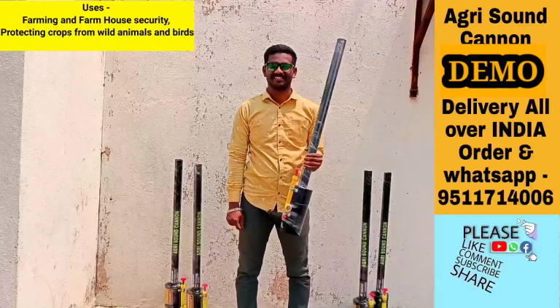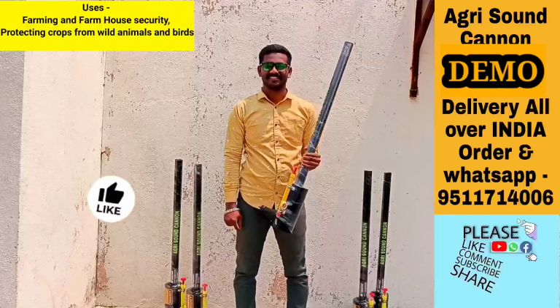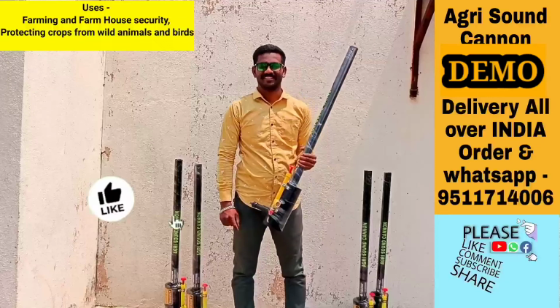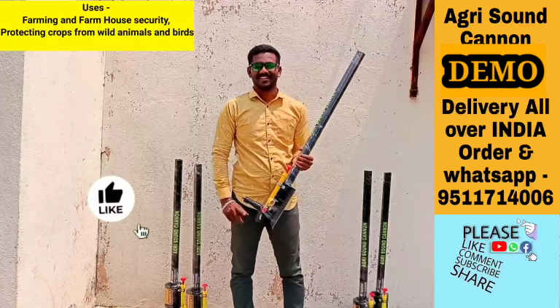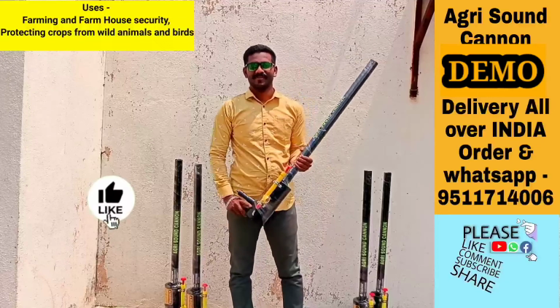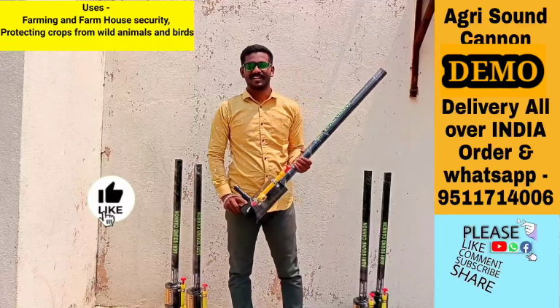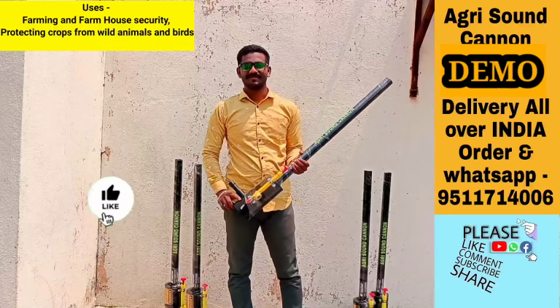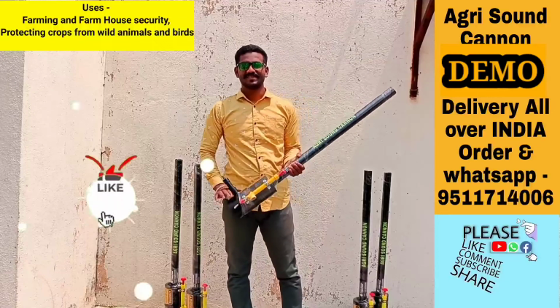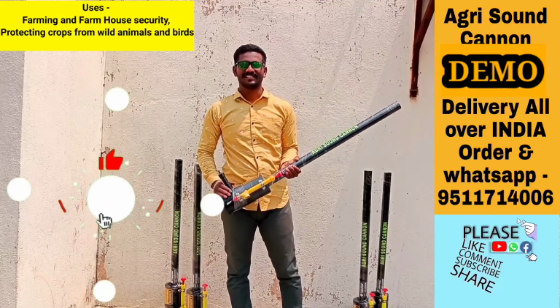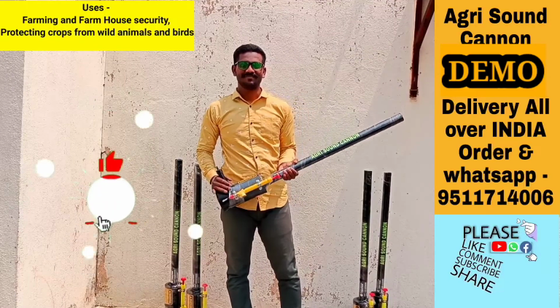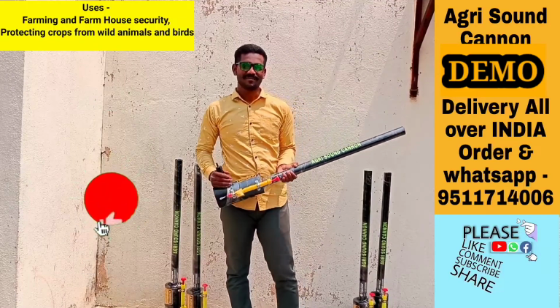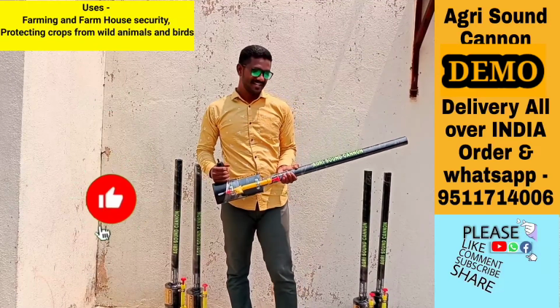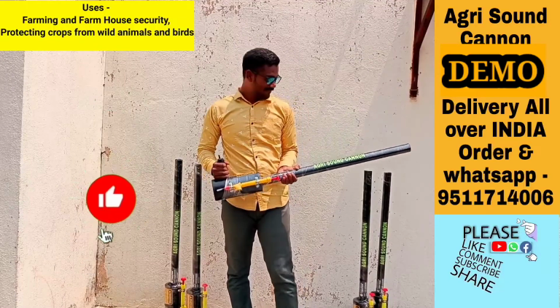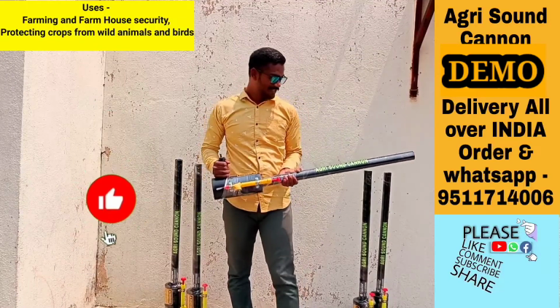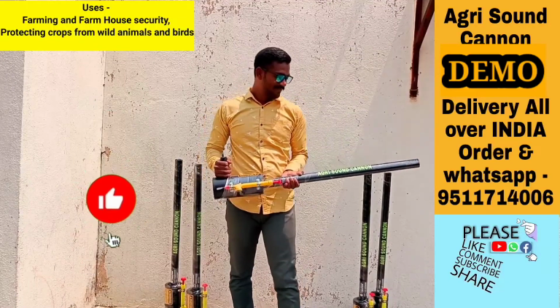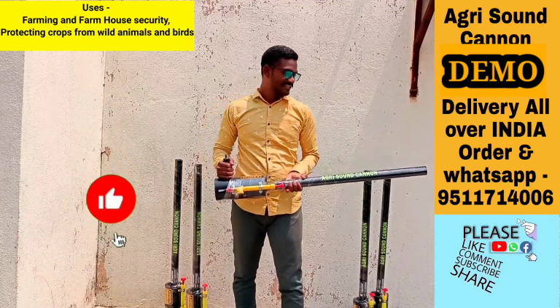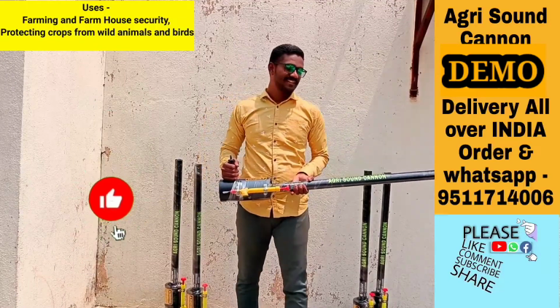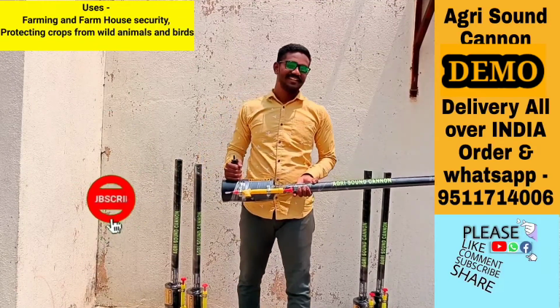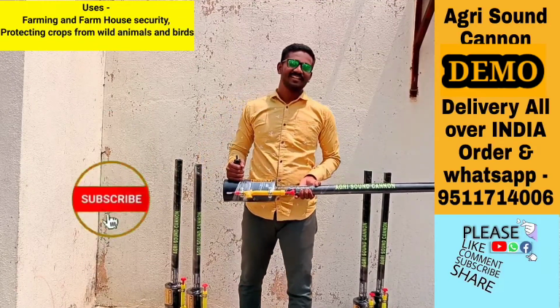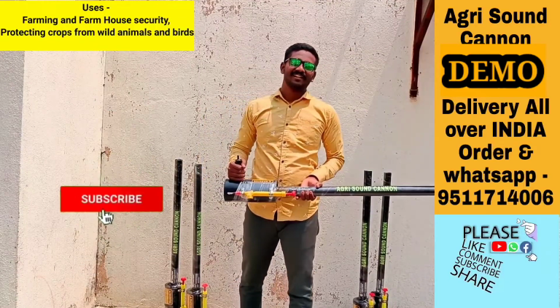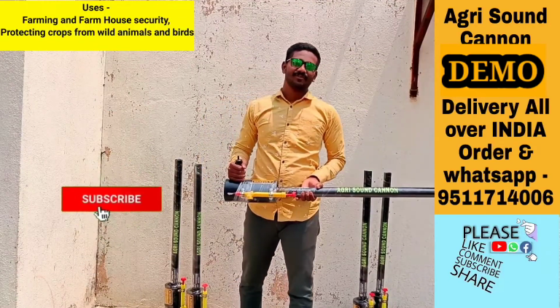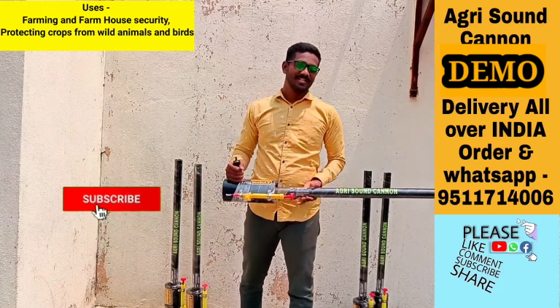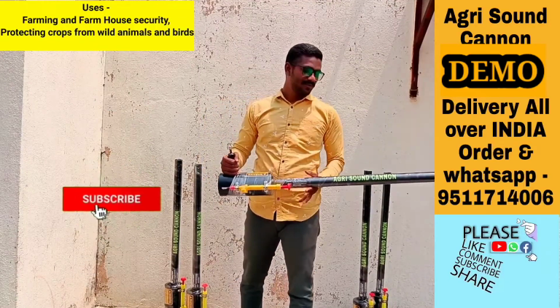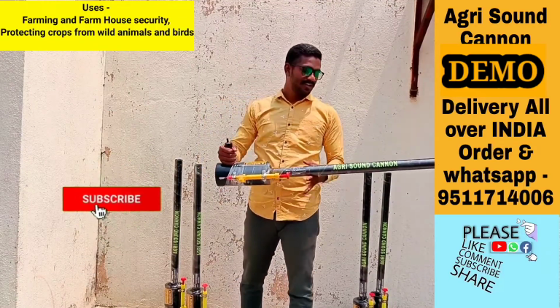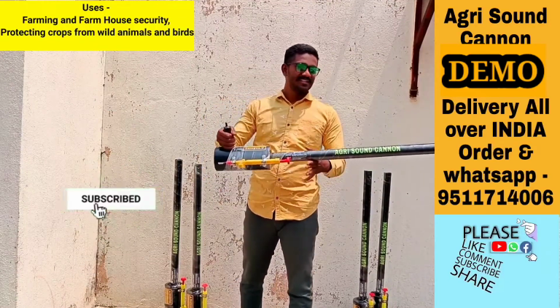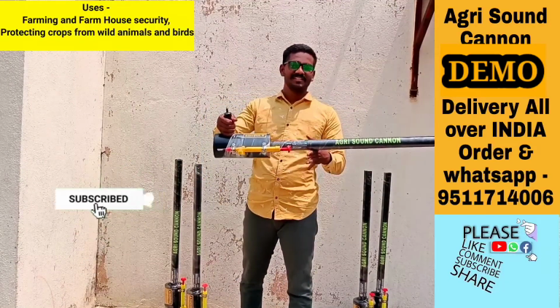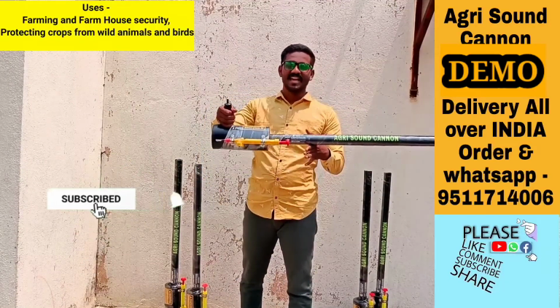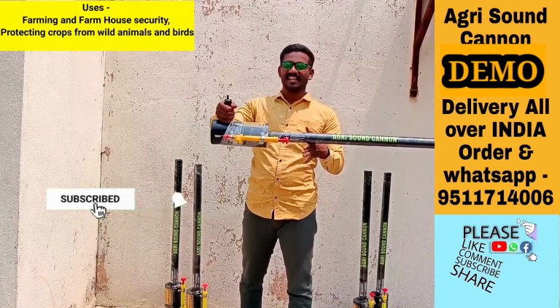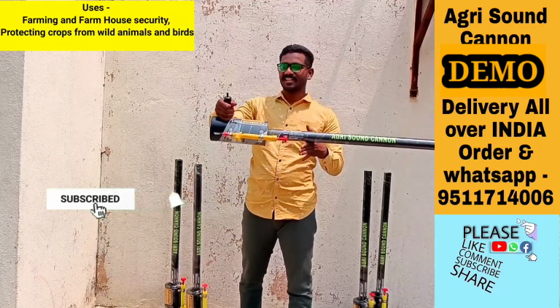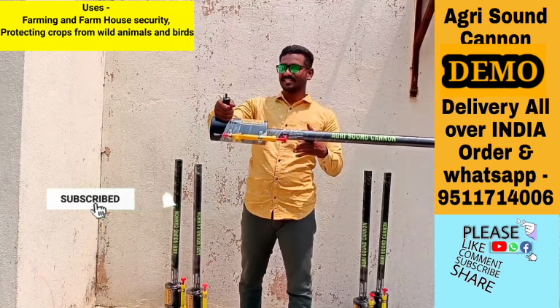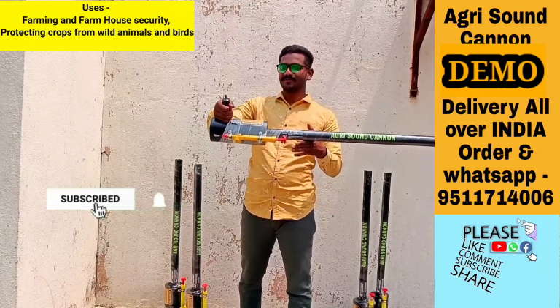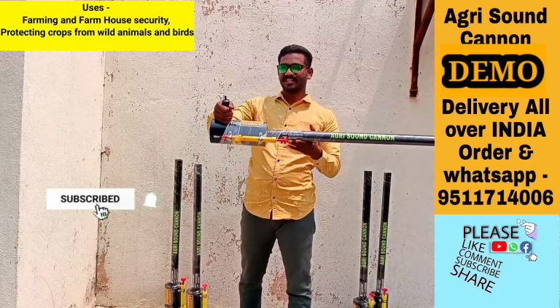Welcome to Shrata Fabrication Project Builders. Today's product is the agriculture sound cannon.